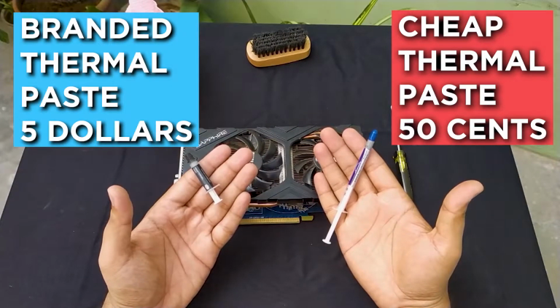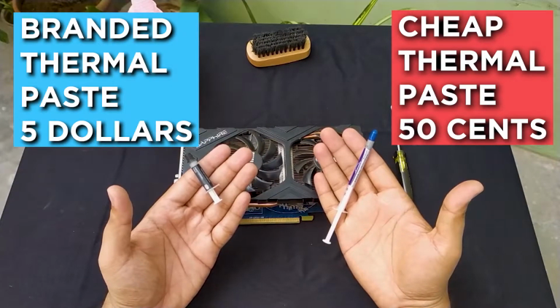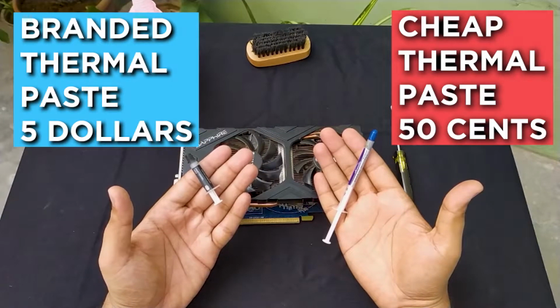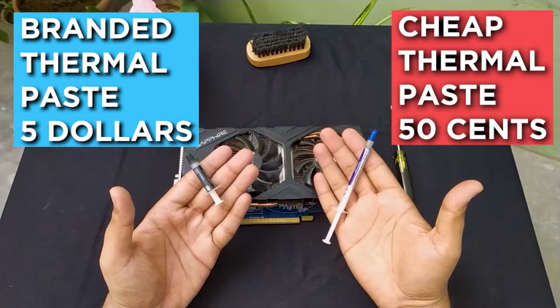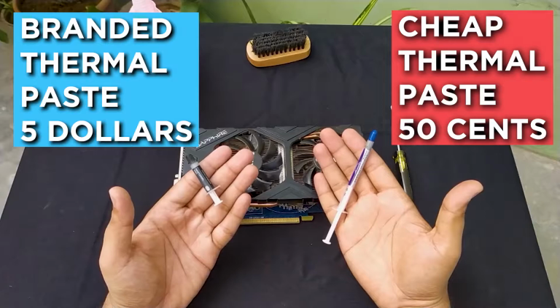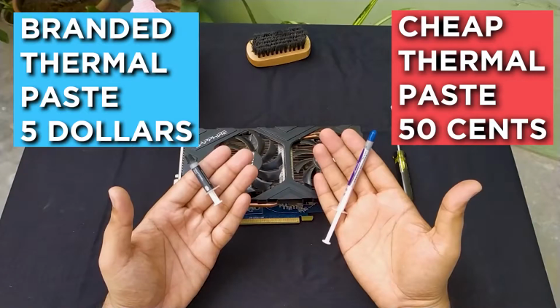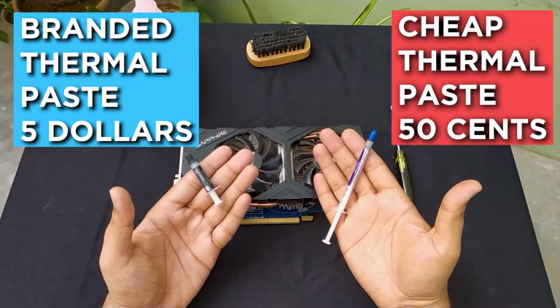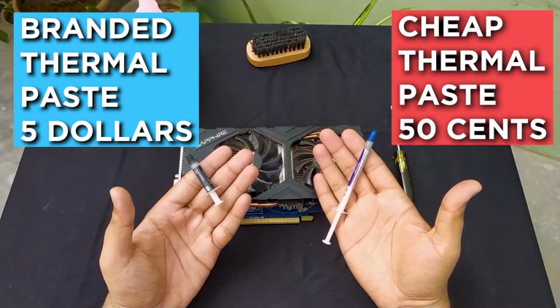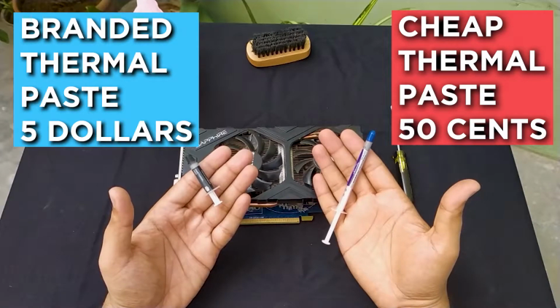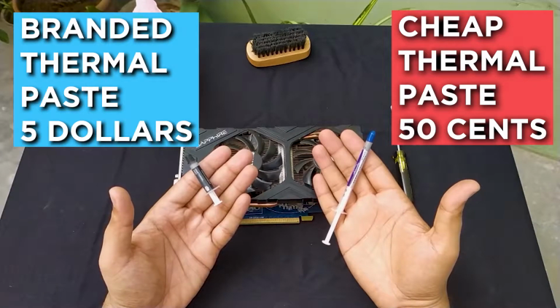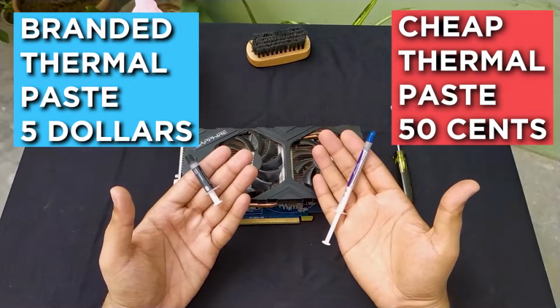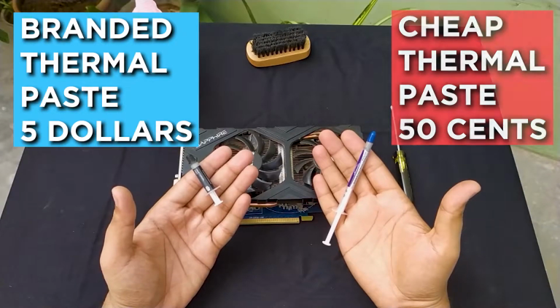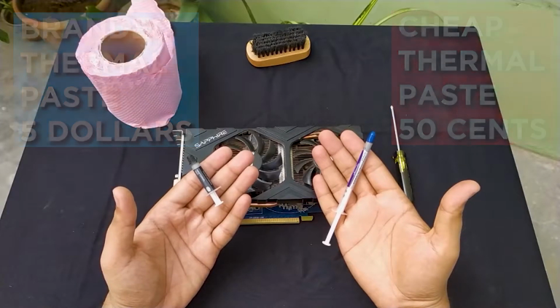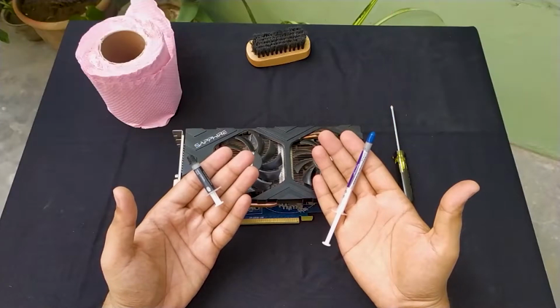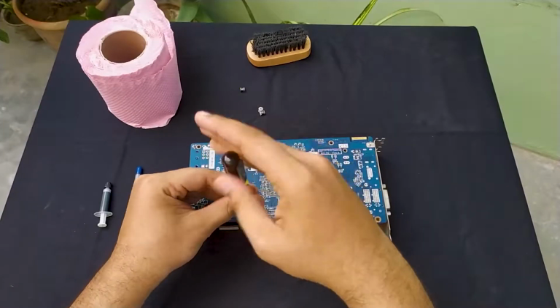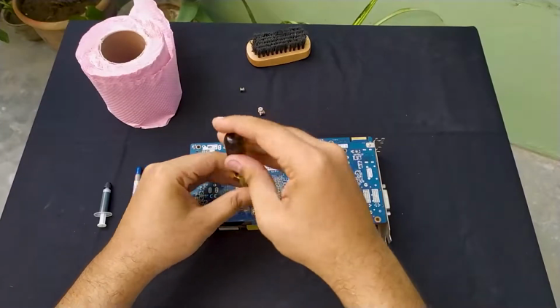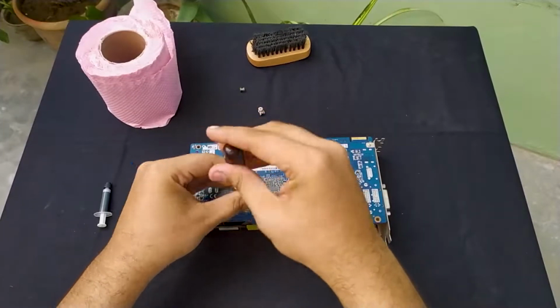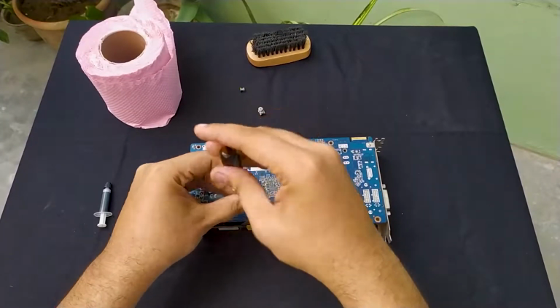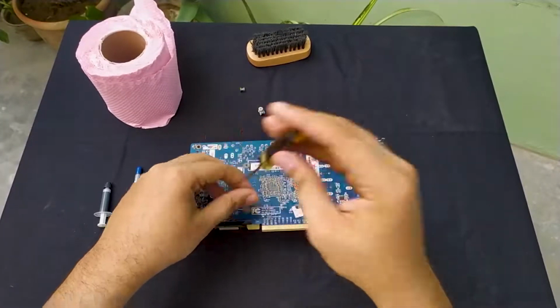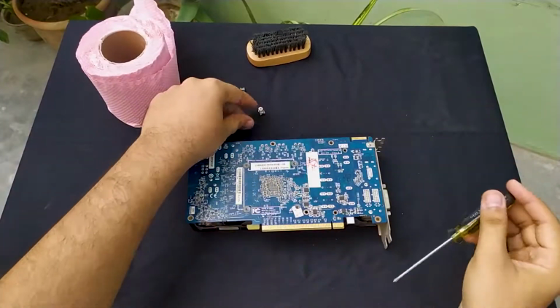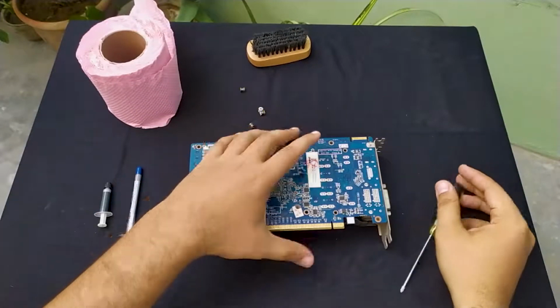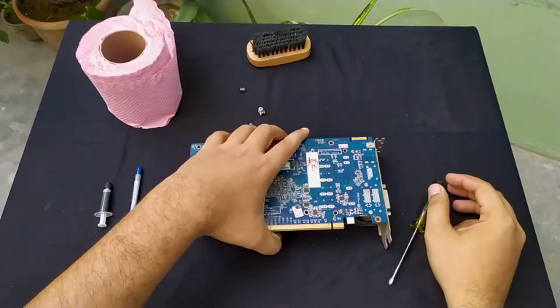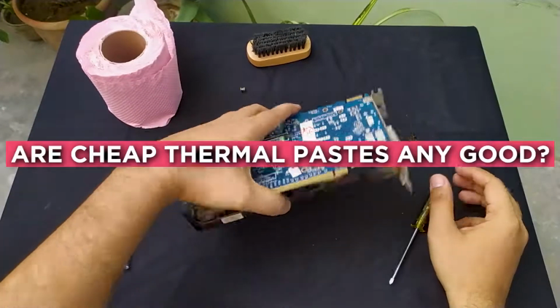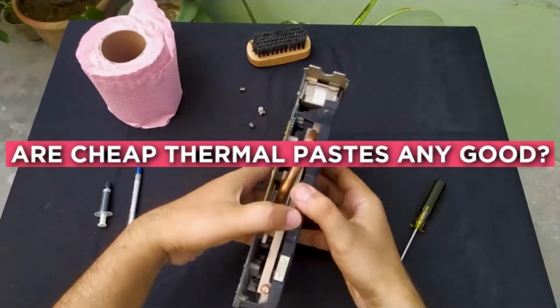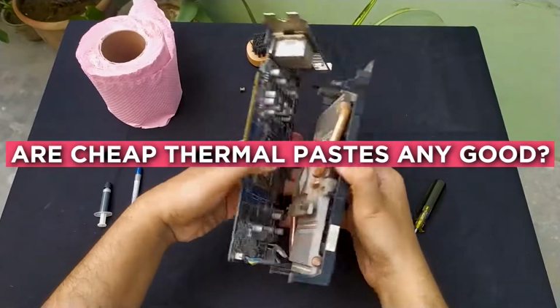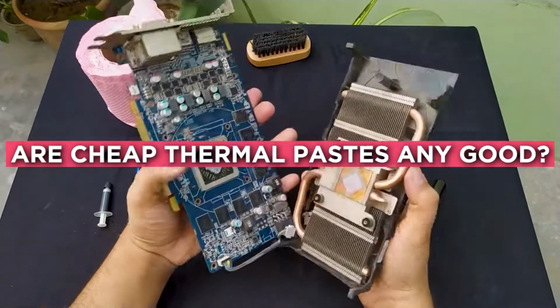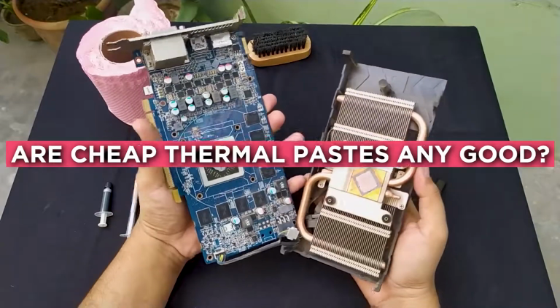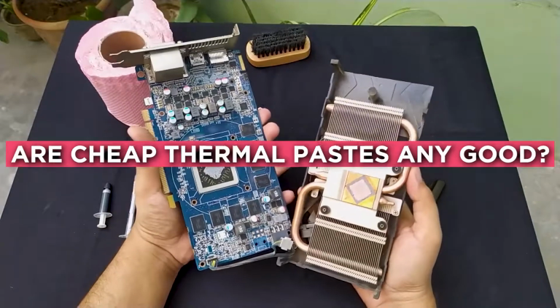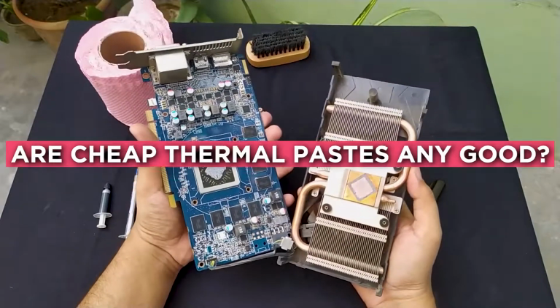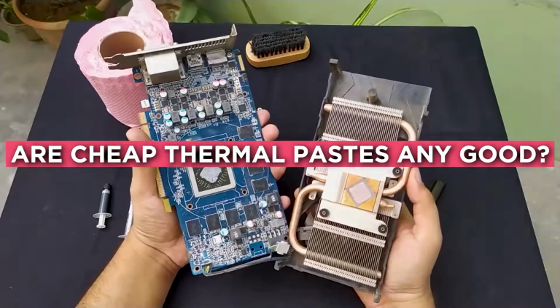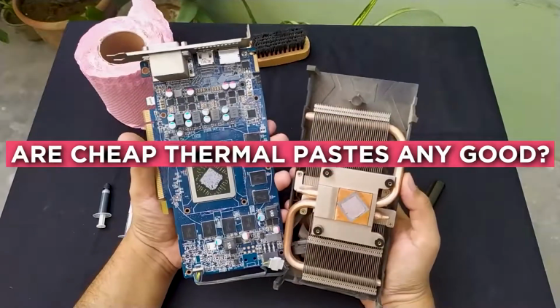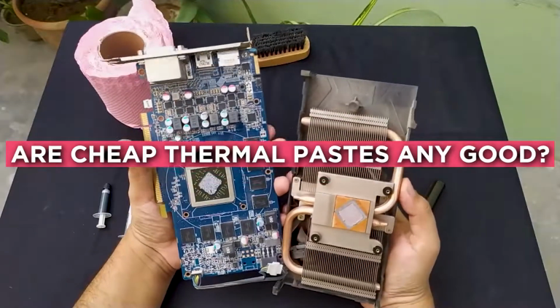Let's see how much difference we can make with the basic branded thermal paste, and also are cheap thermal pastes good enough — let's find out.